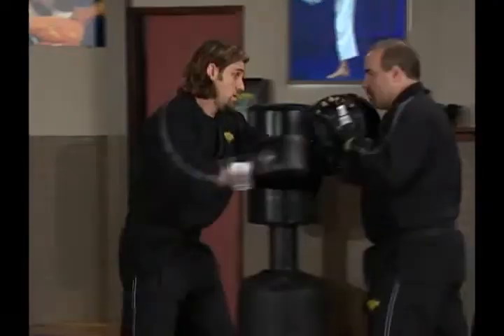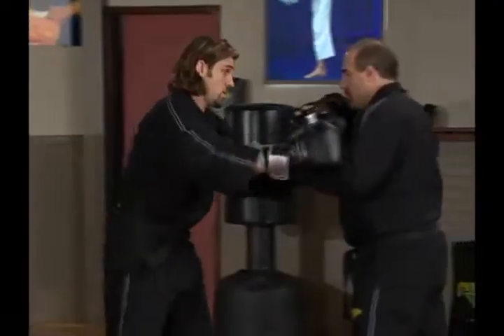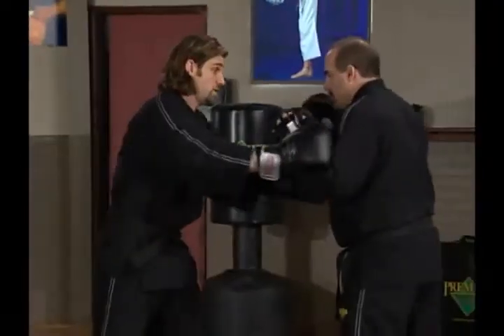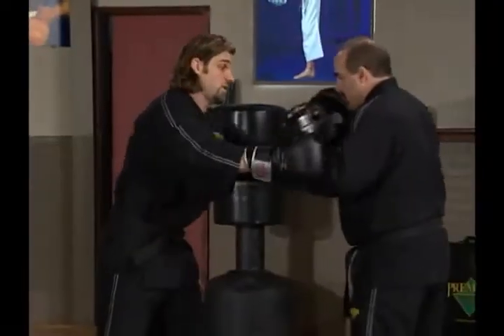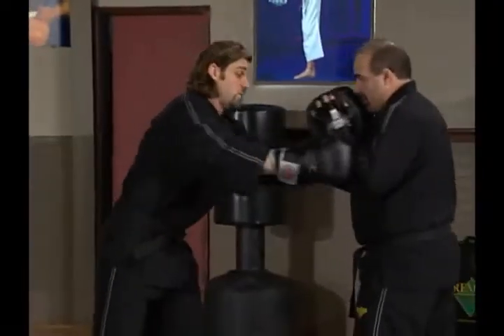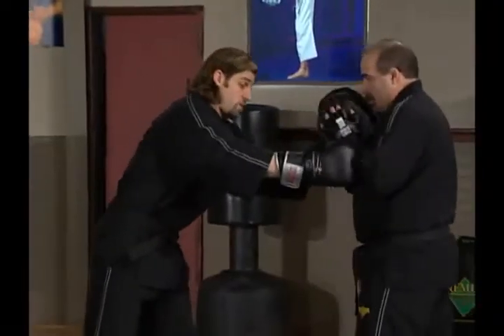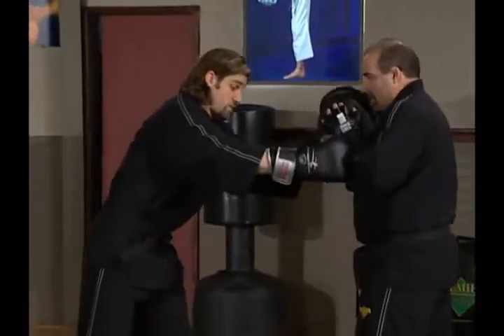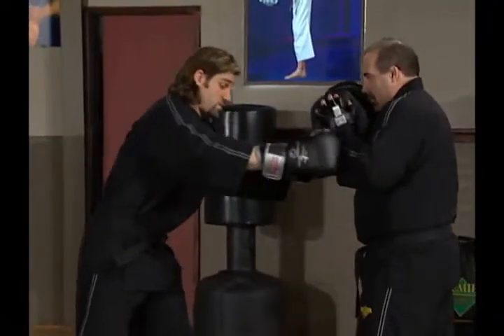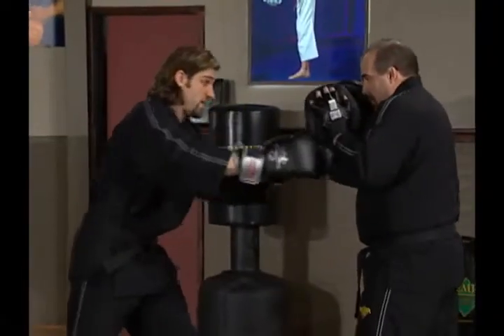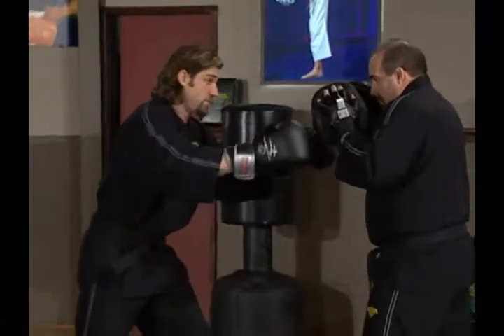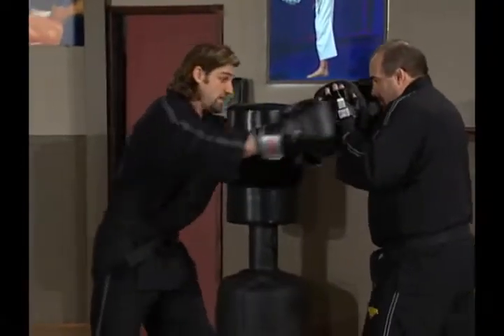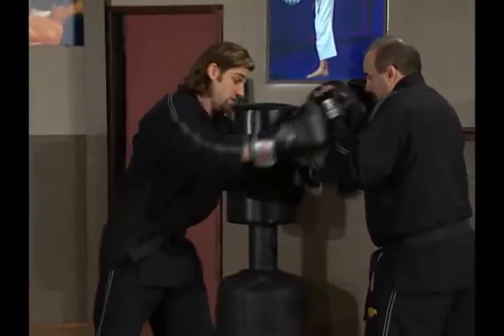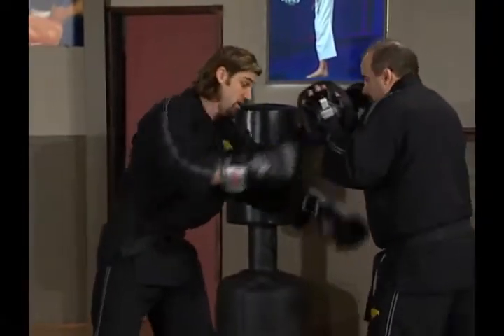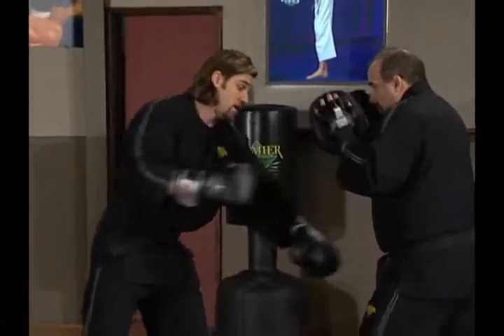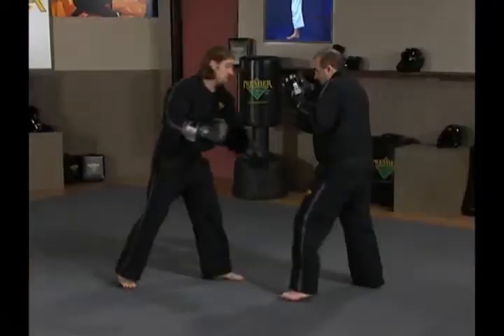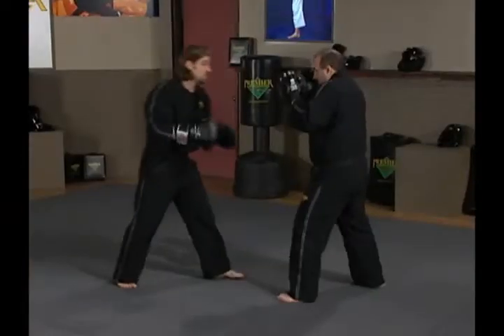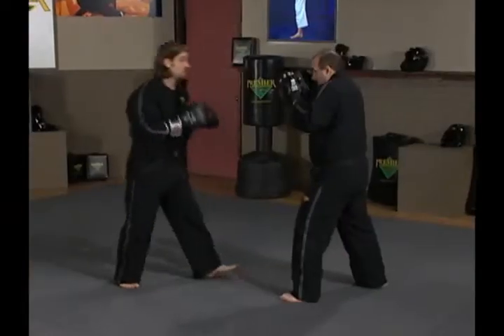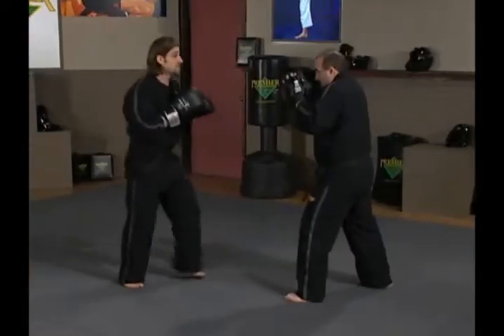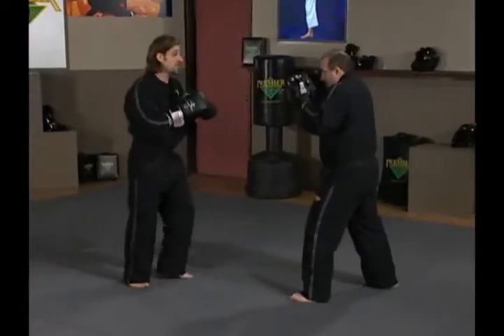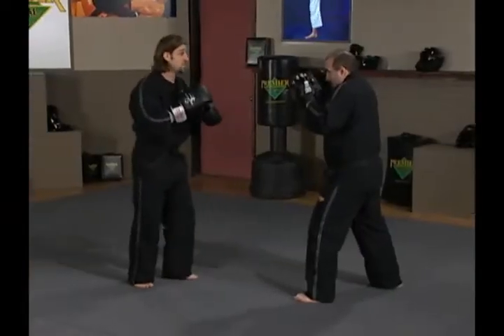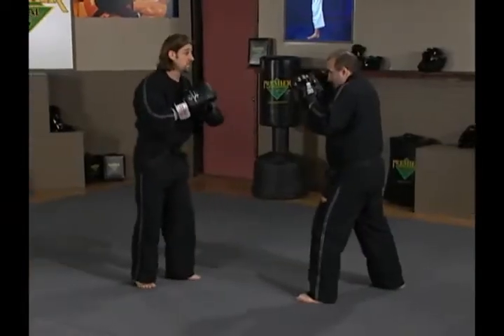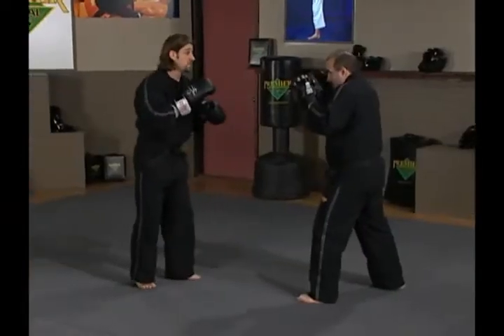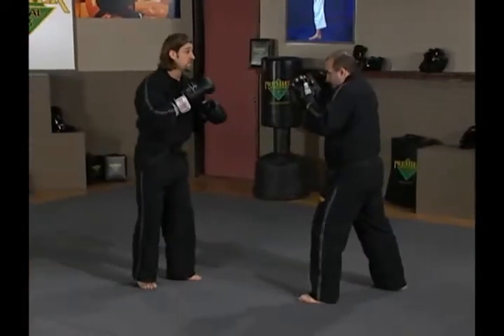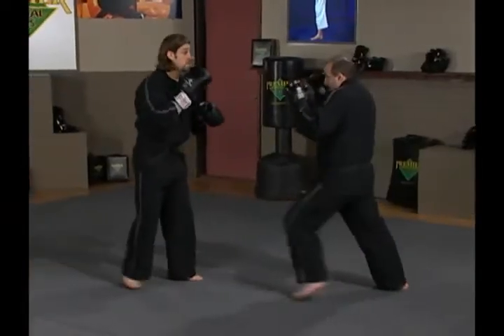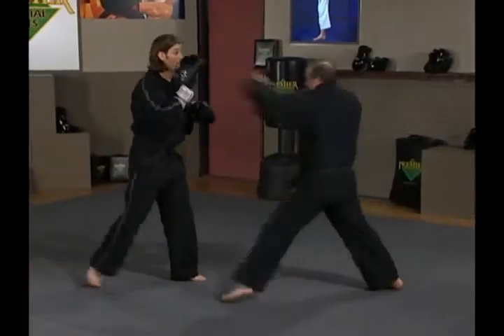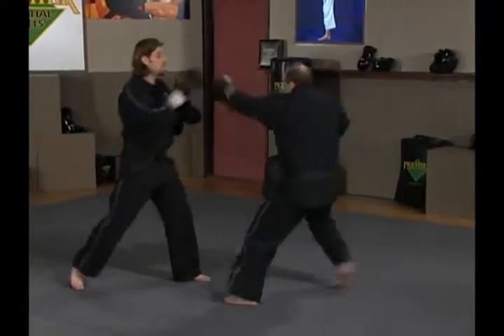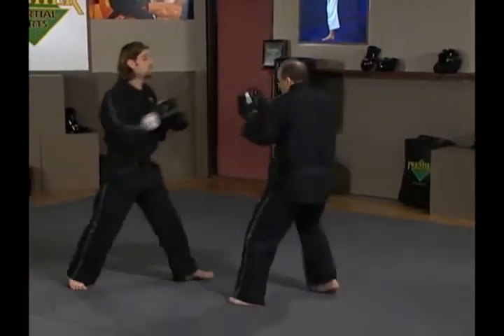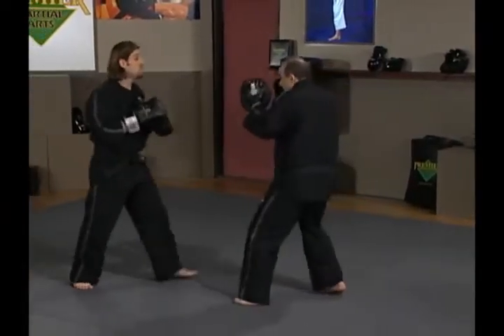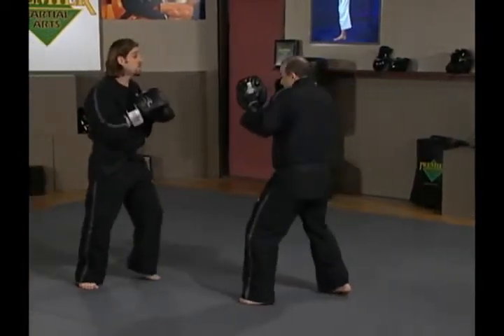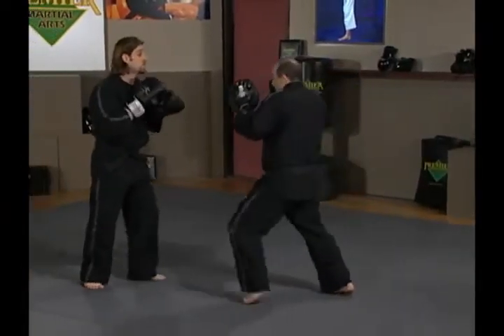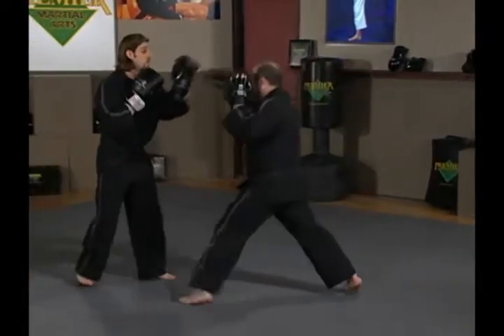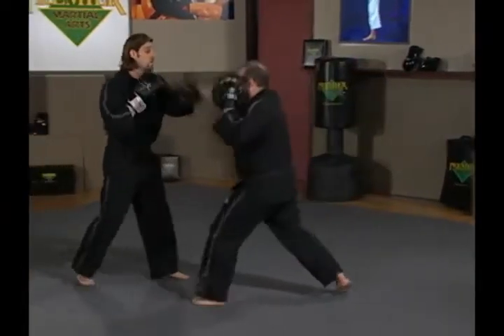Take note of how Ernie's body is postured, how he's stepping and sliding. Good jab, good cross.